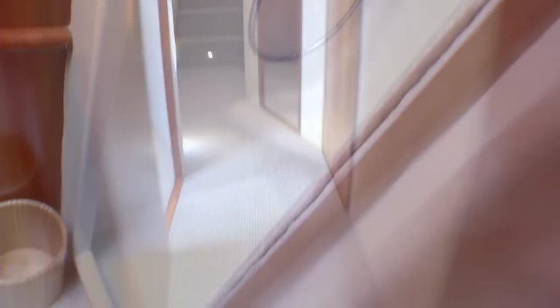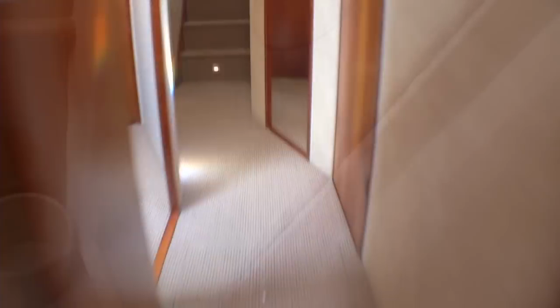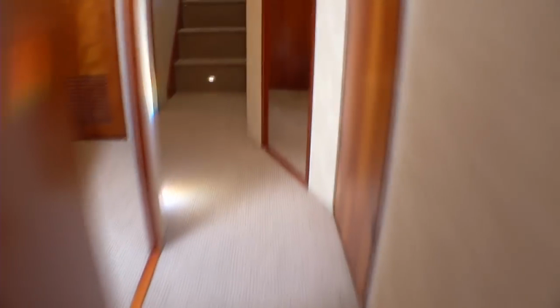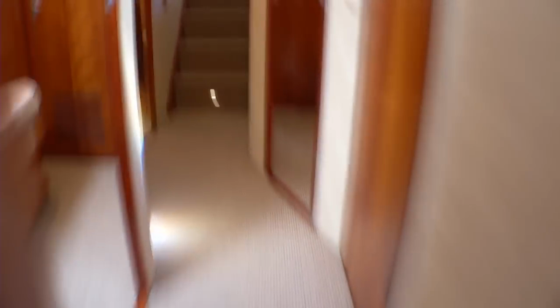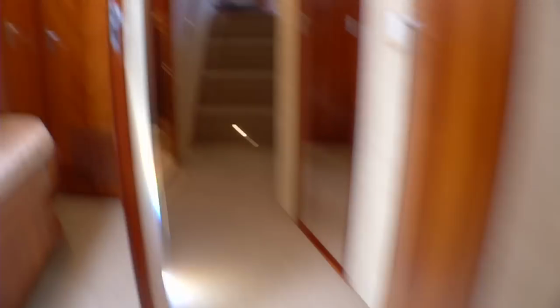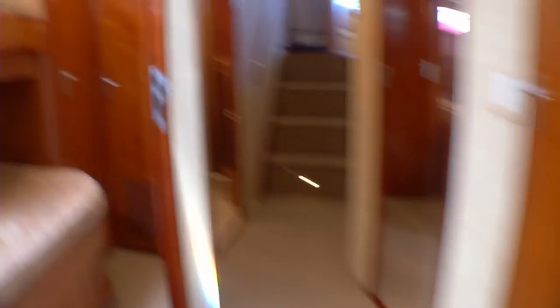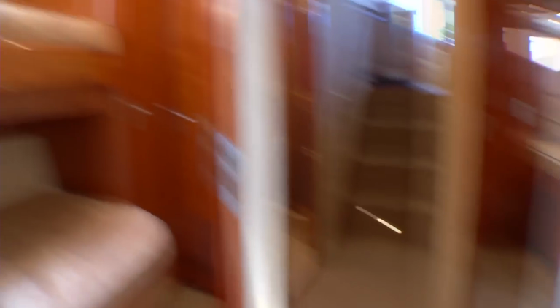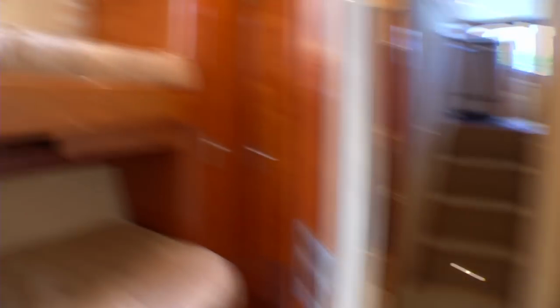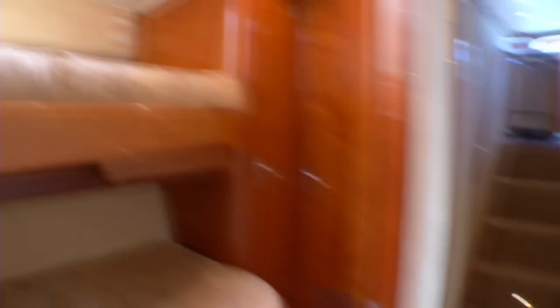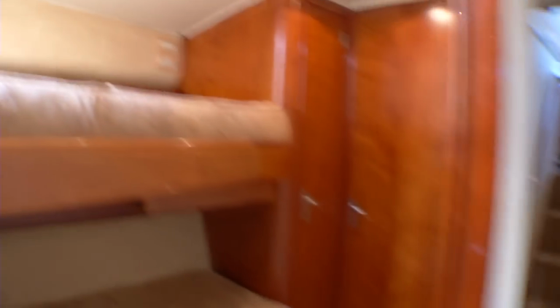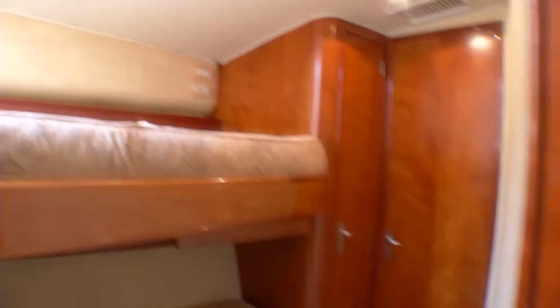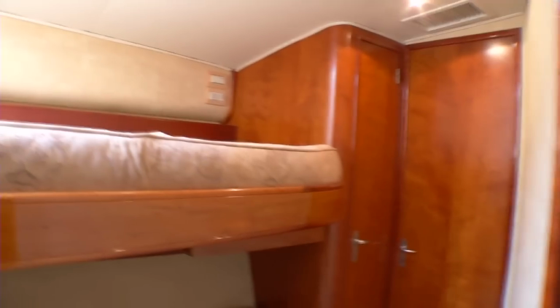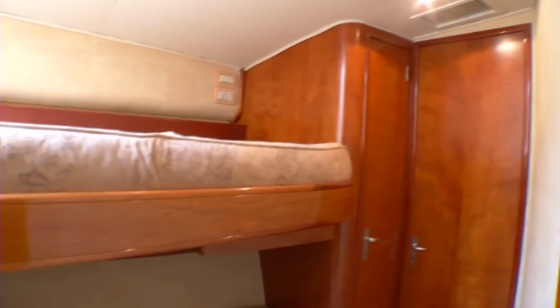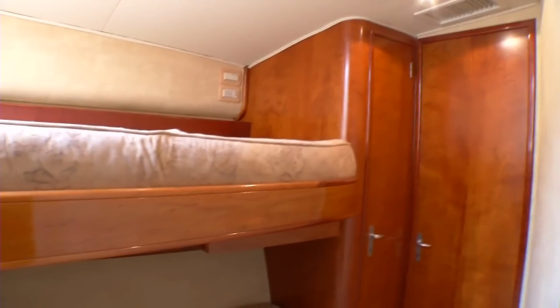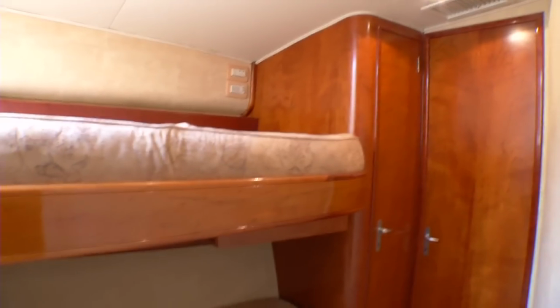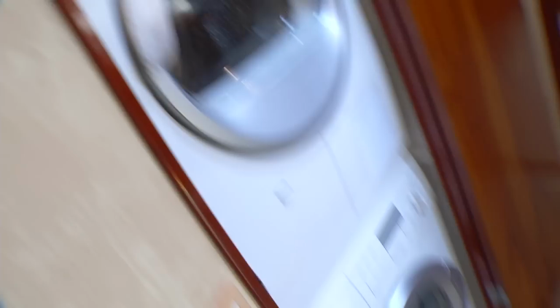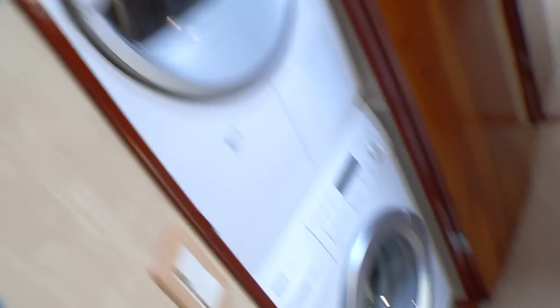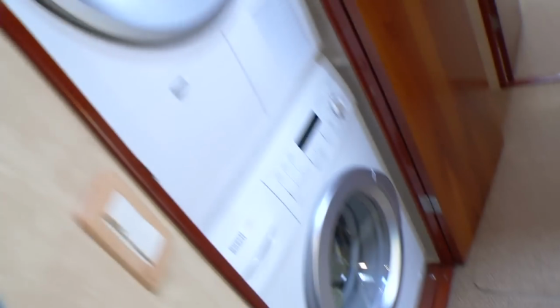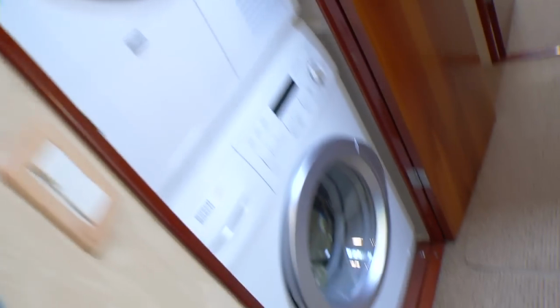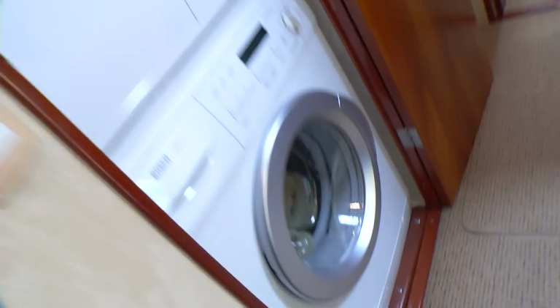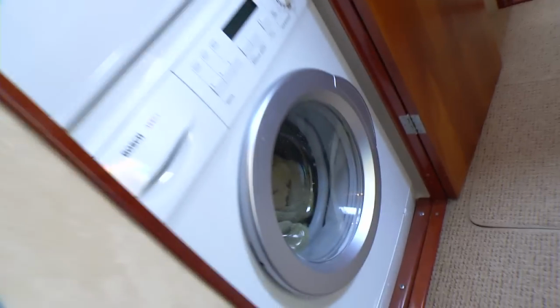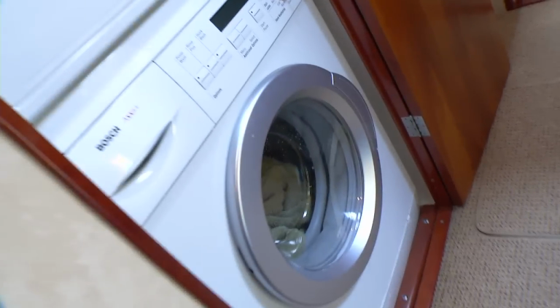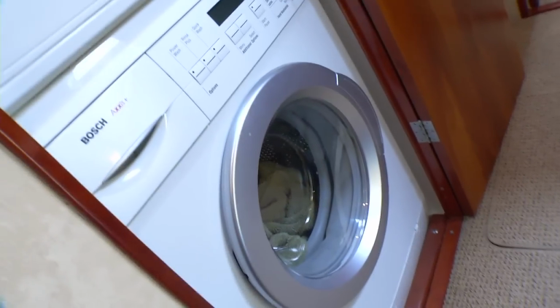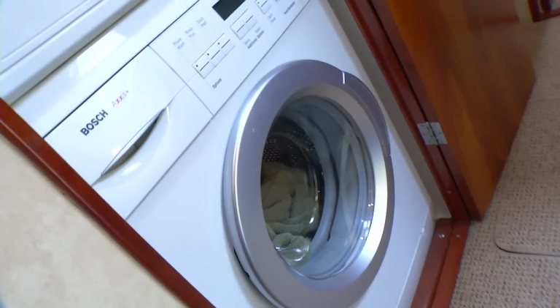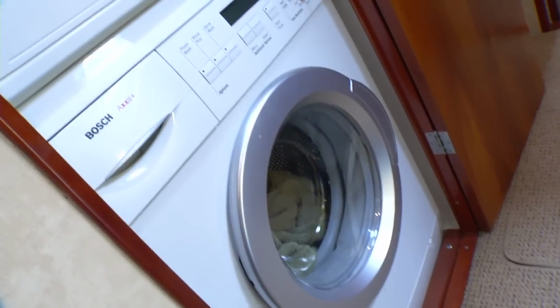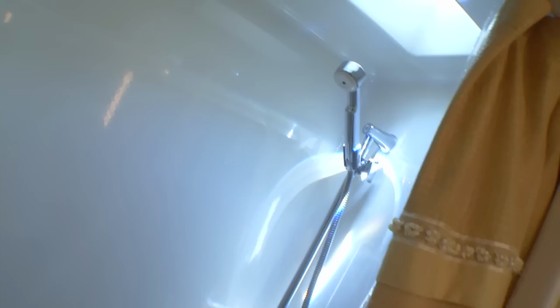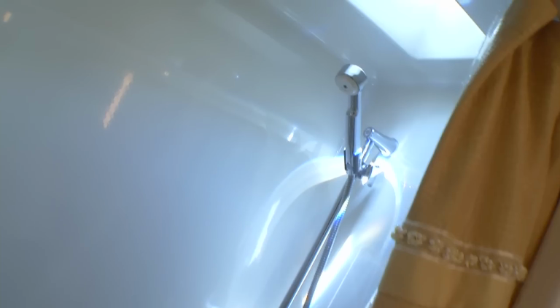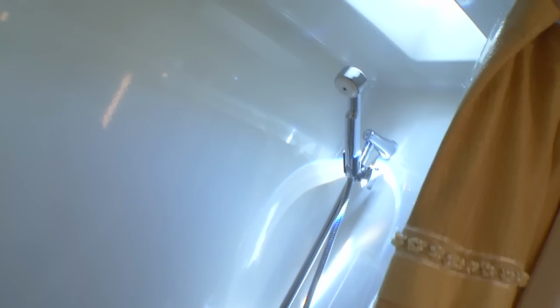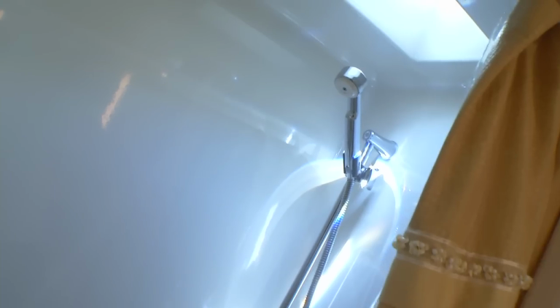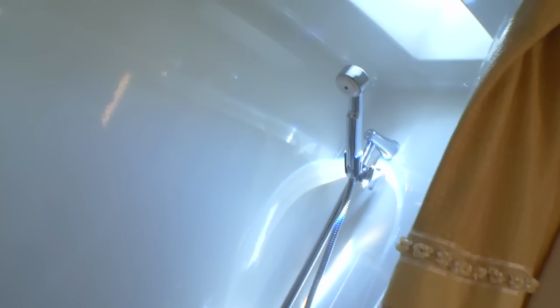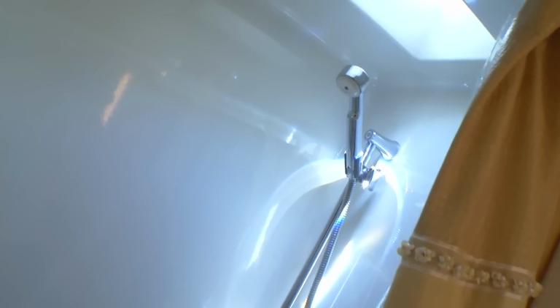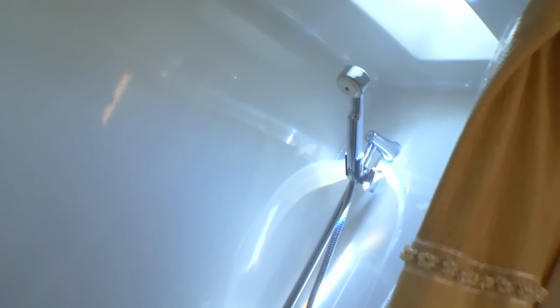Just down the companionway are the crew quarters, a Bosch washer and dryer, and a third full bath.